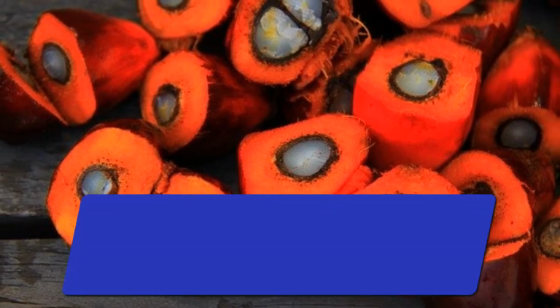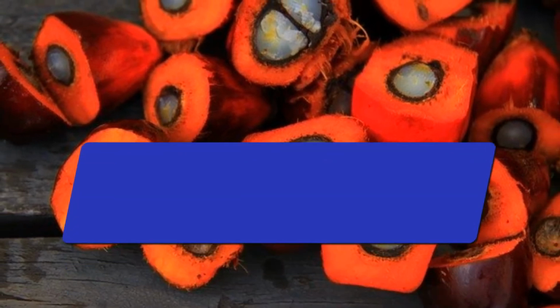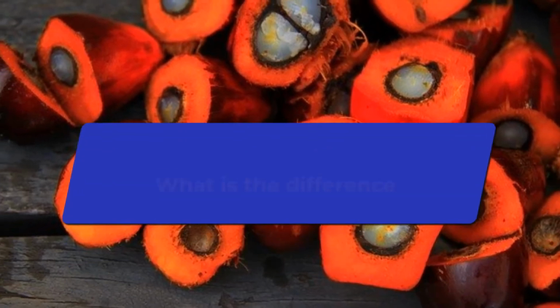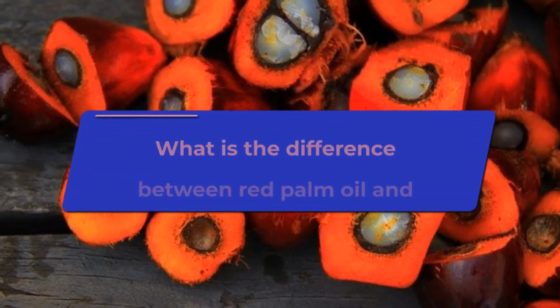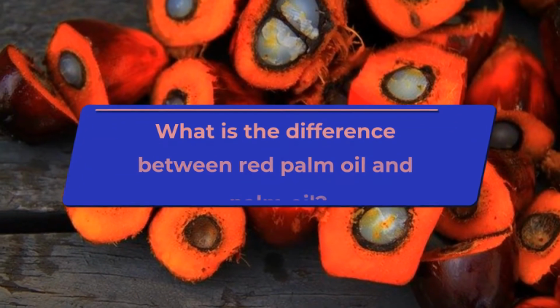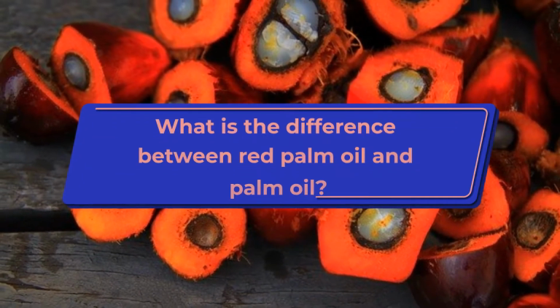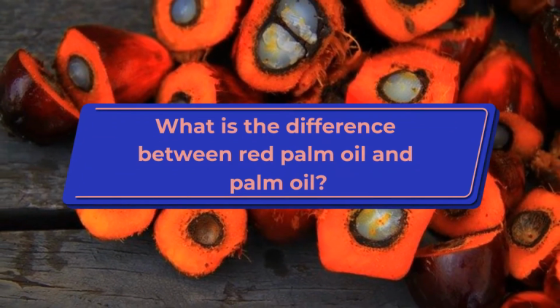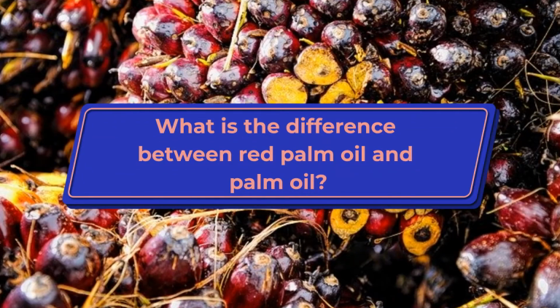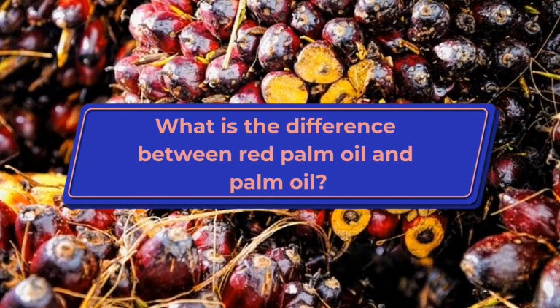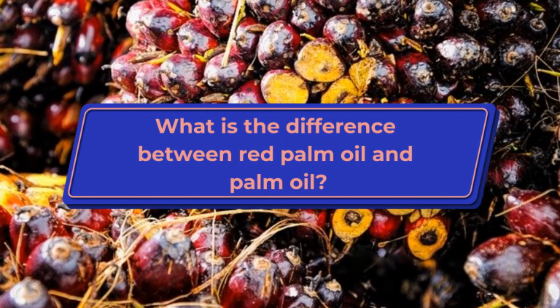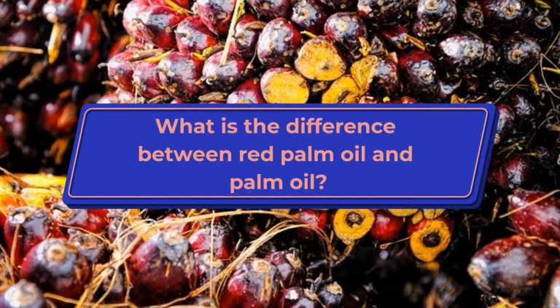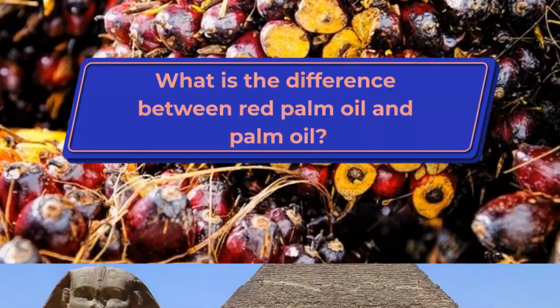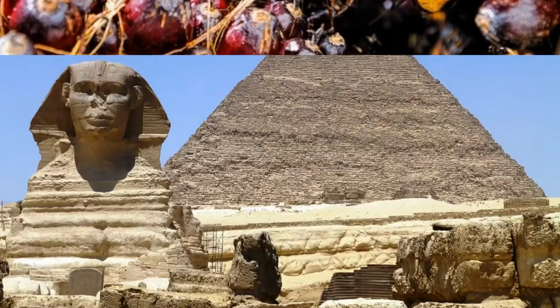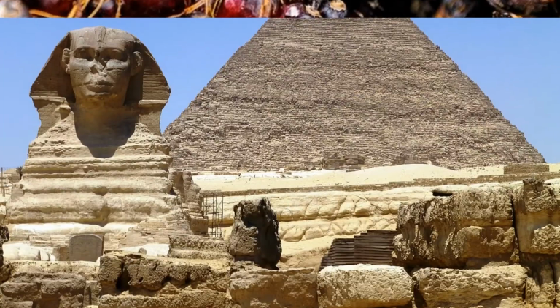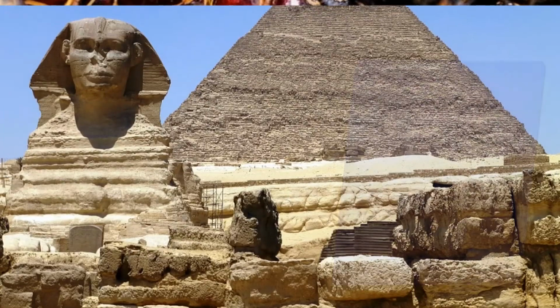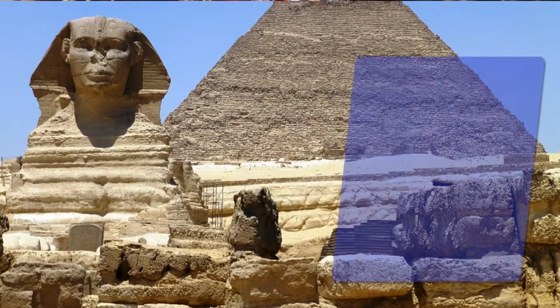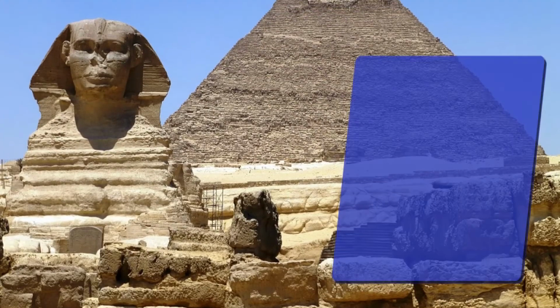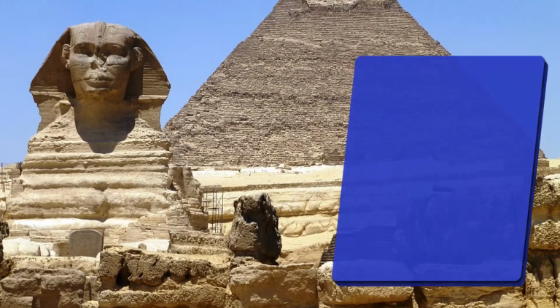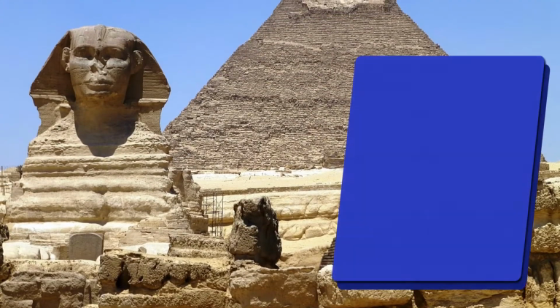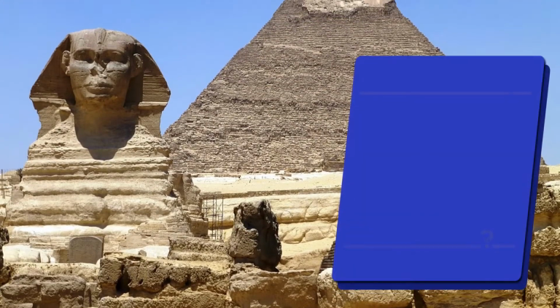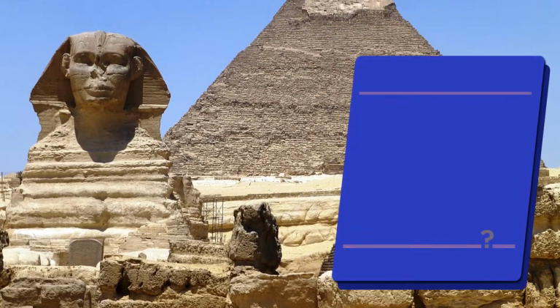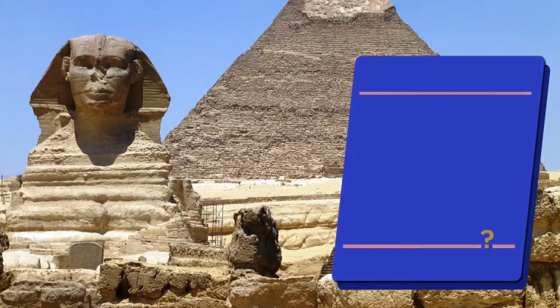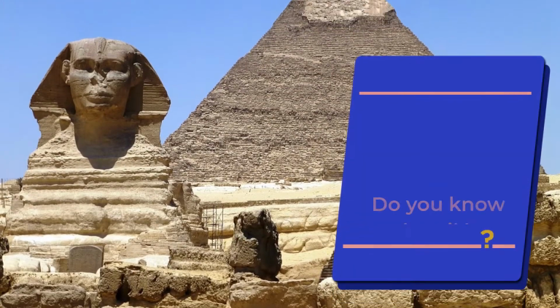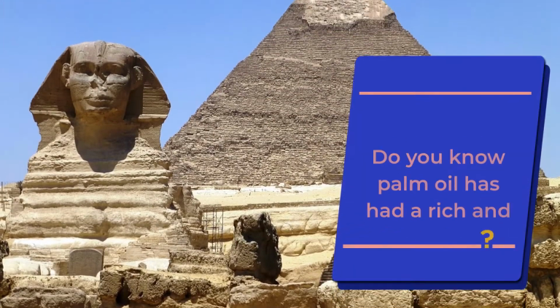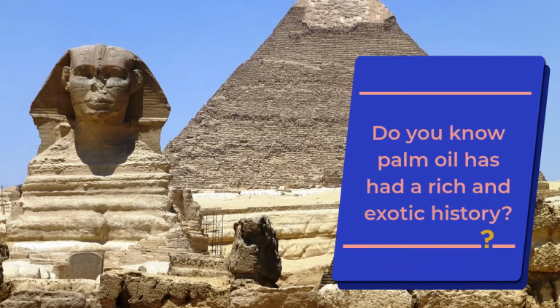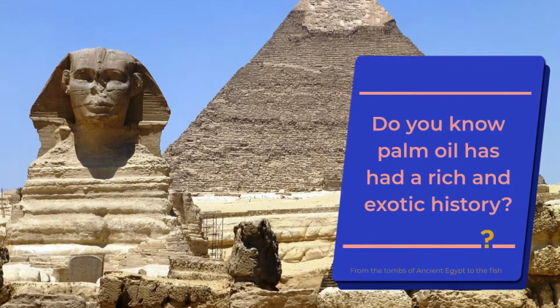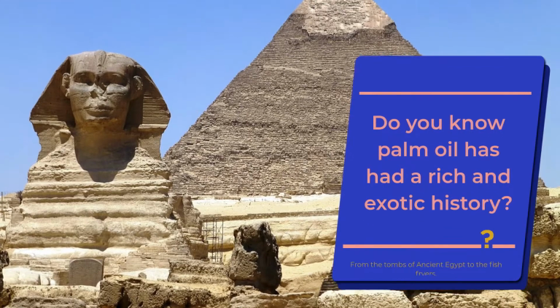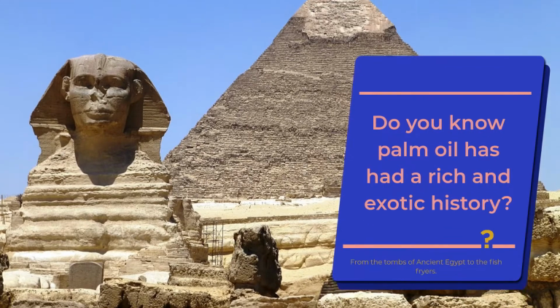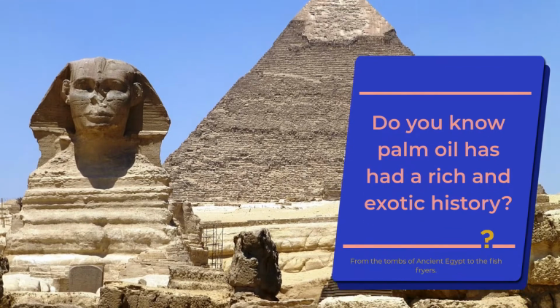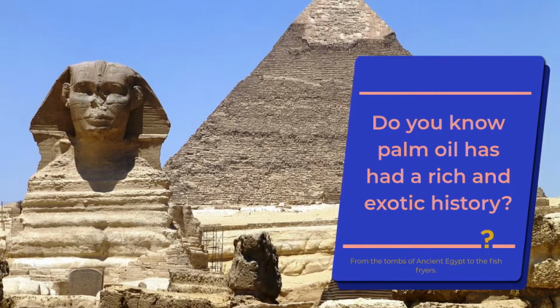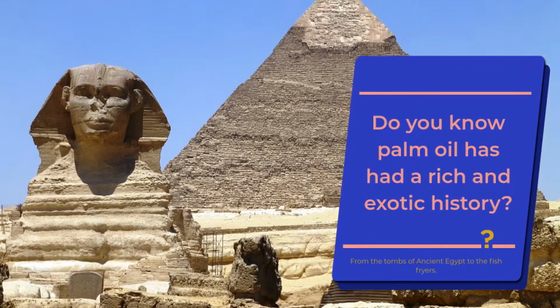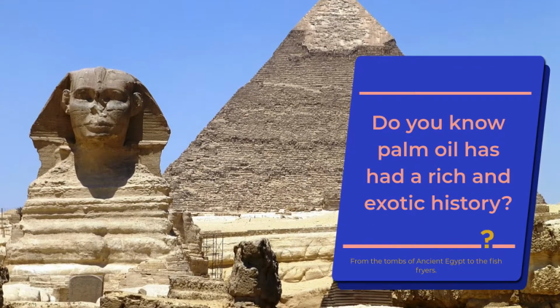What is the difference between red palm oil and palm oil? Do you know palm oil has had a rich and exotic history?